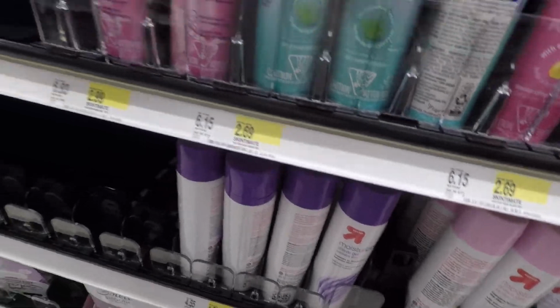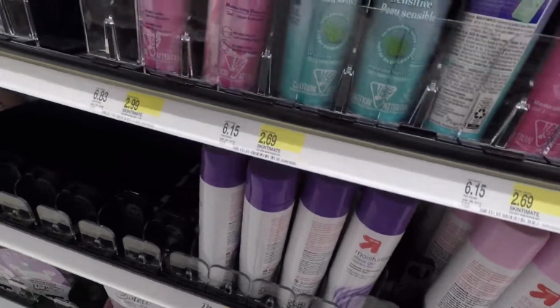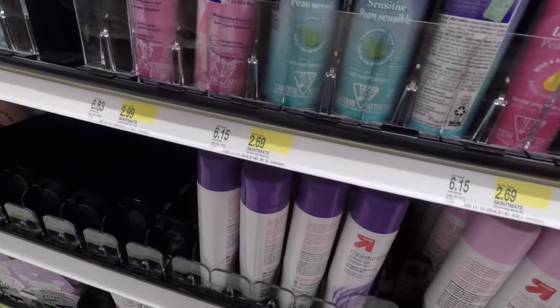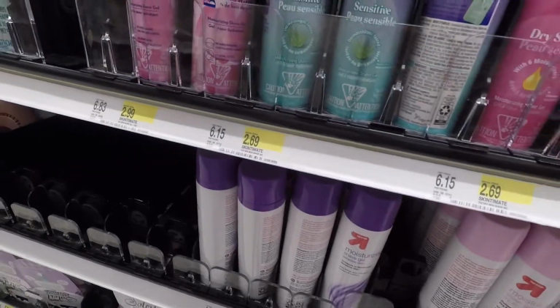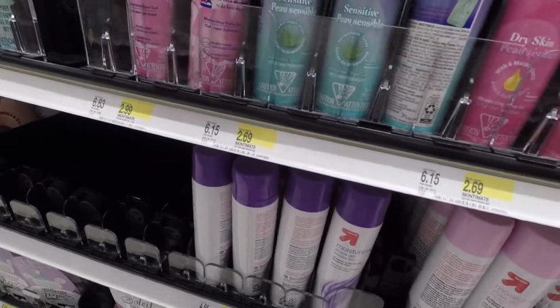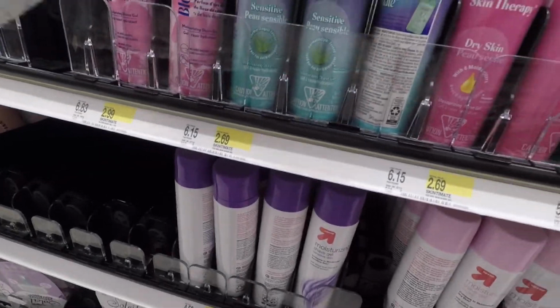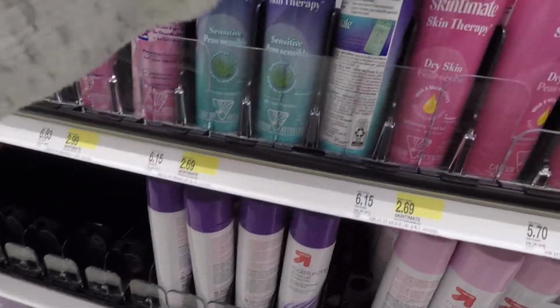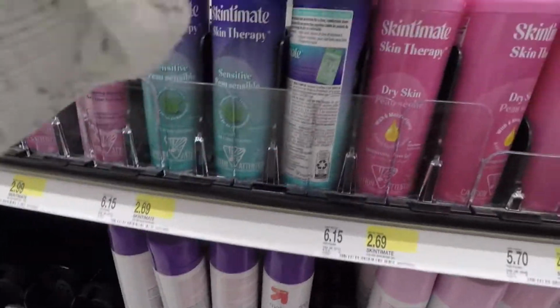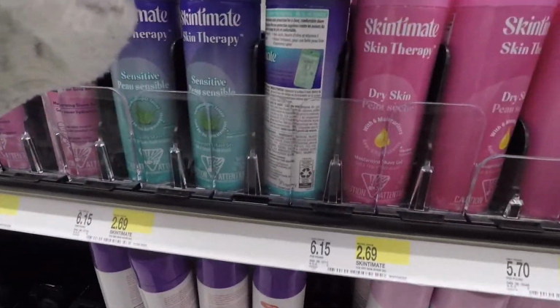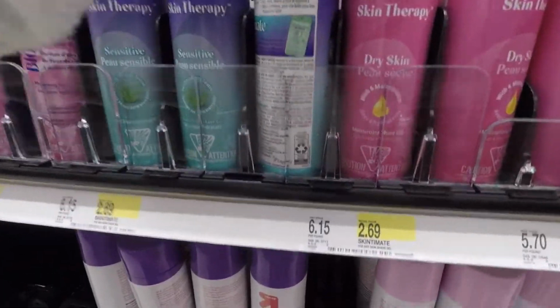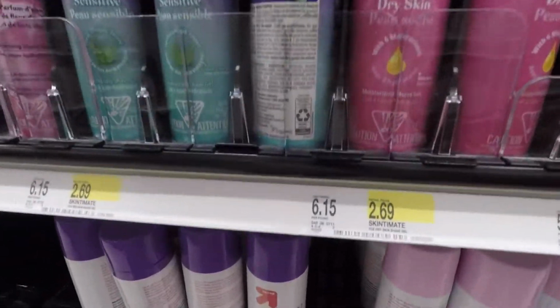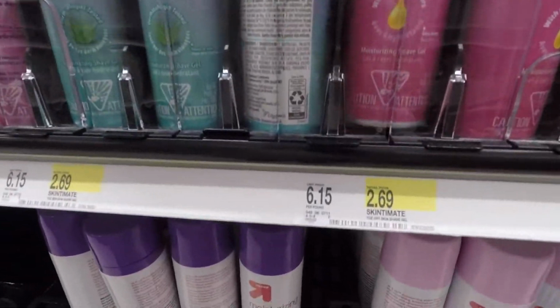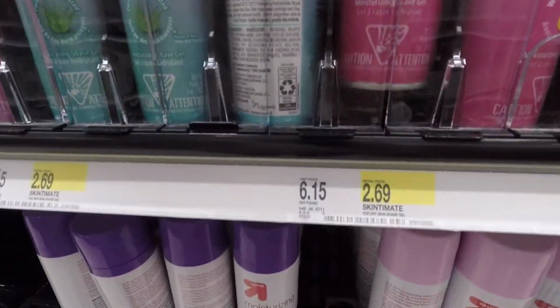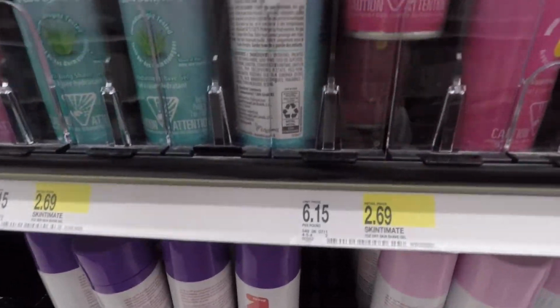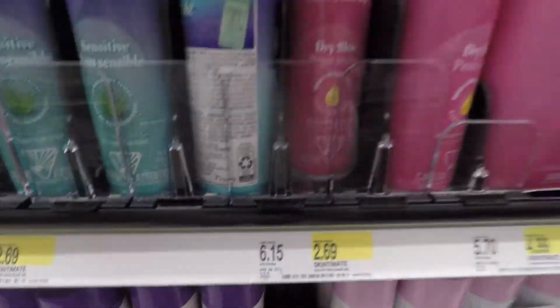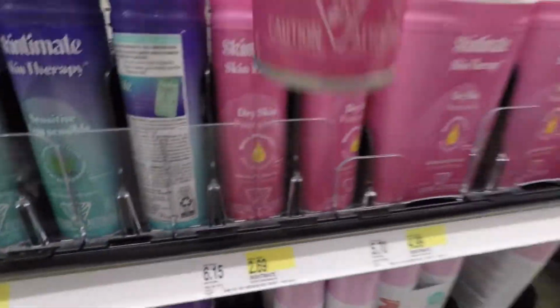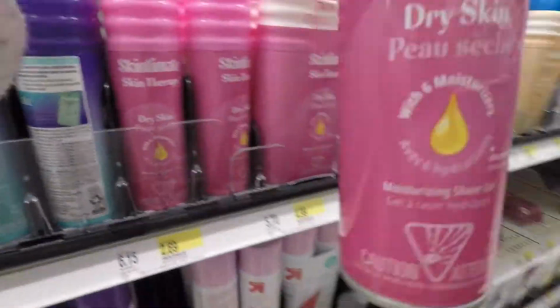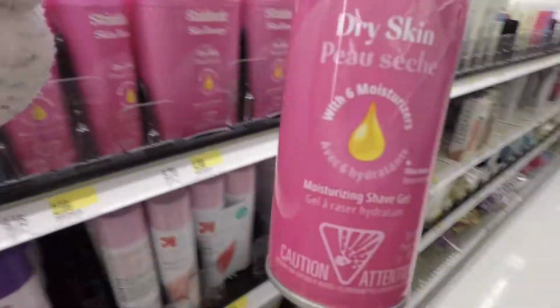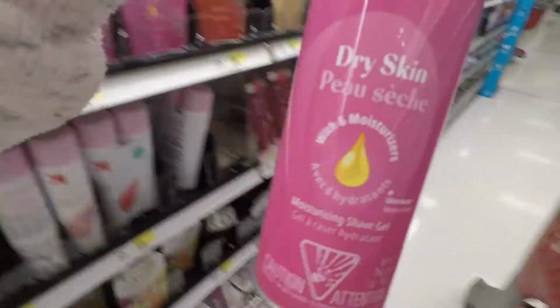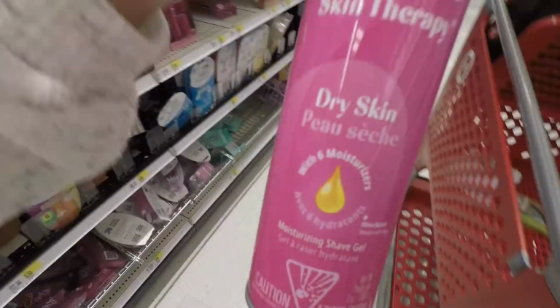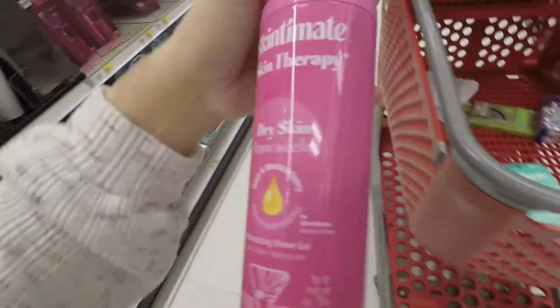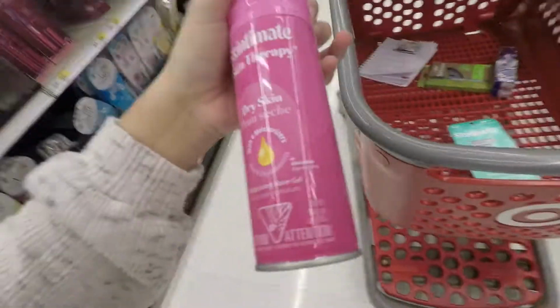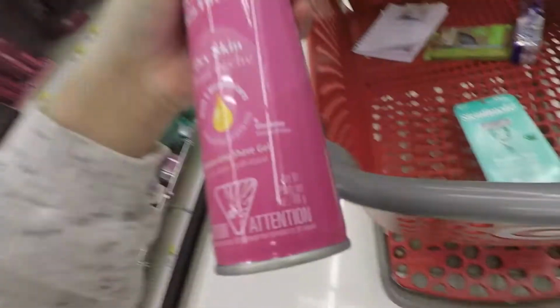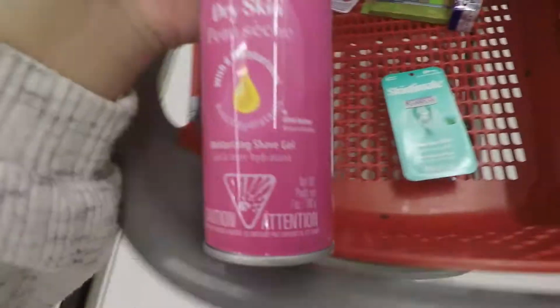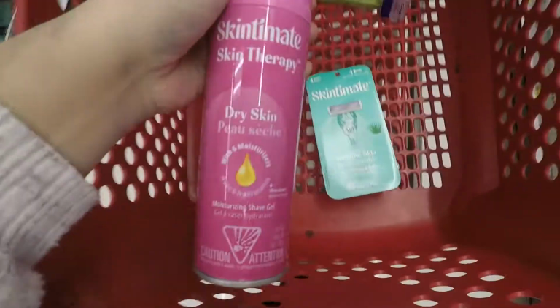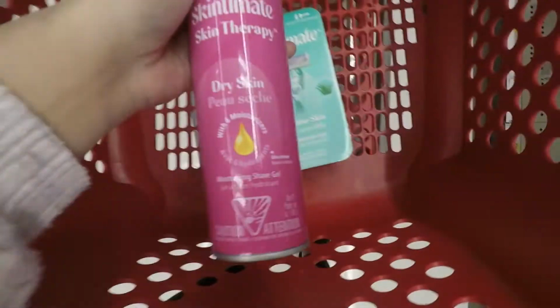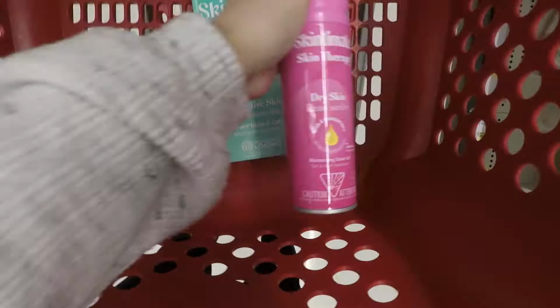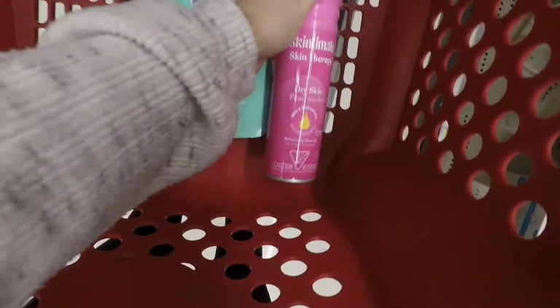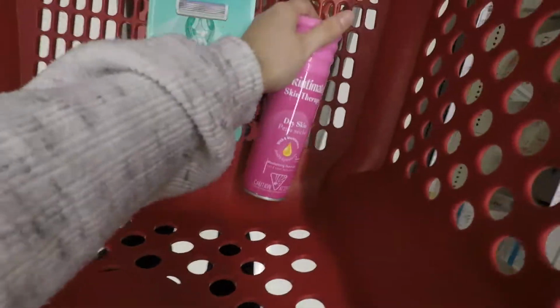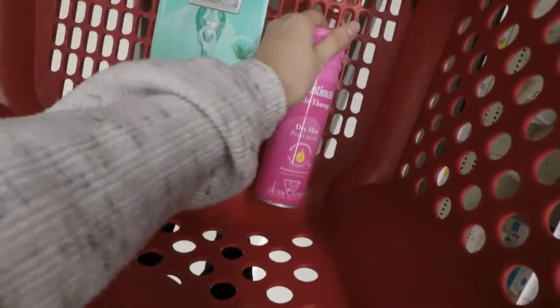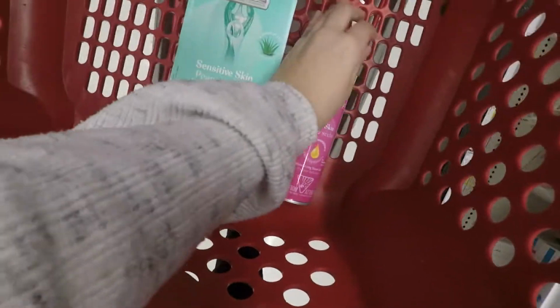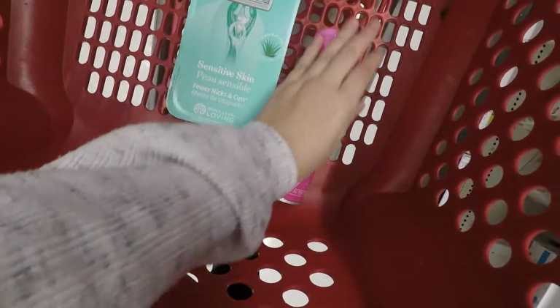Then I picked up the women's shave gel for $2.69. I had a dollar coupon, paid $1.69, and got back a dollar from Ibotta making it just 69 cents.